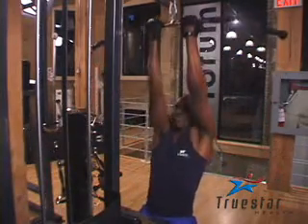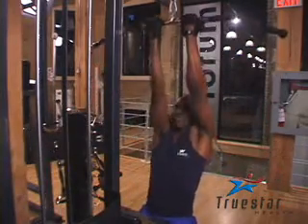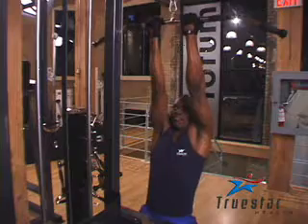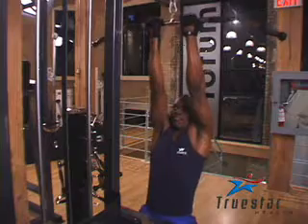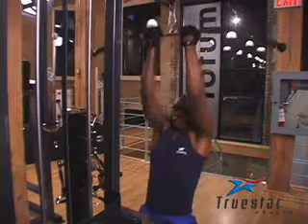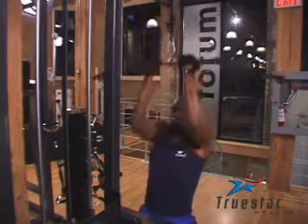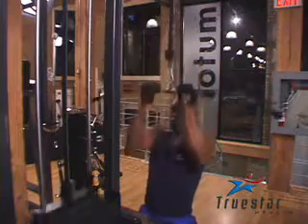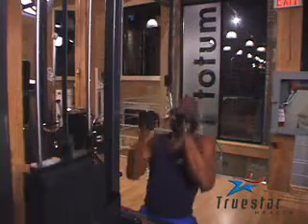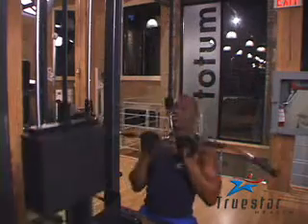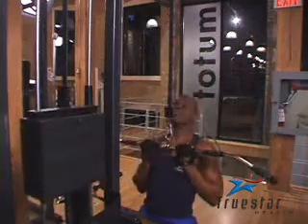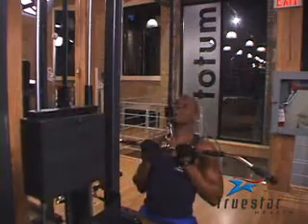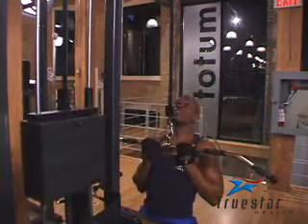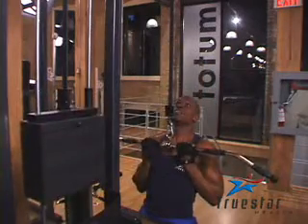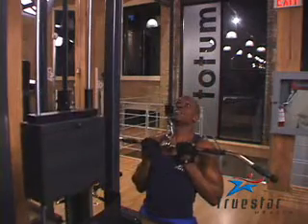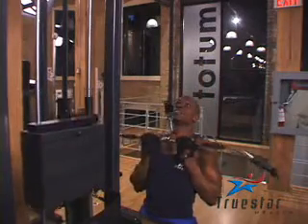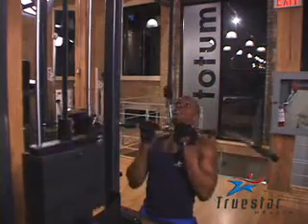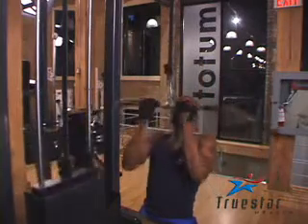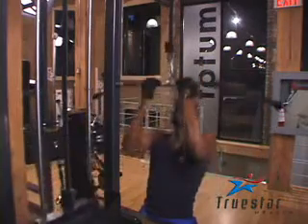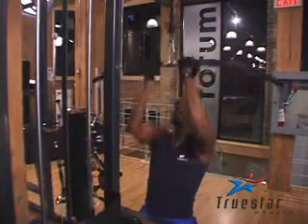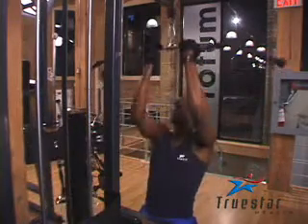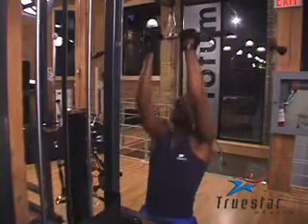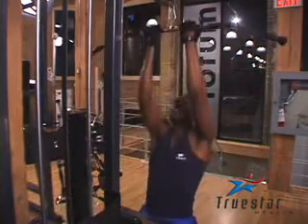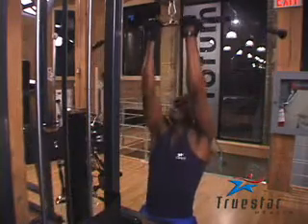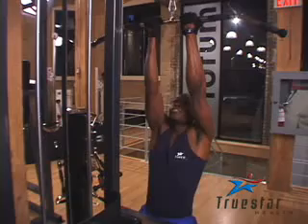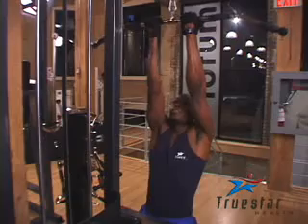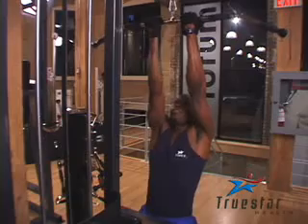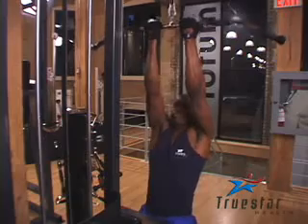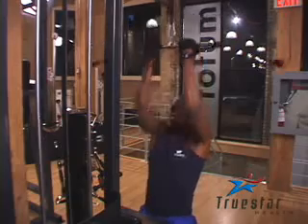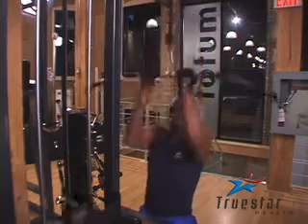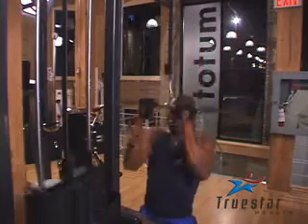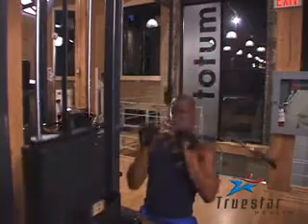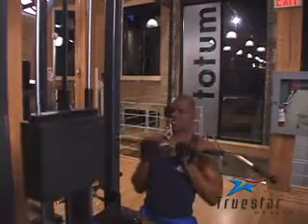Great job Uzo. Relax the shoulders and pull with your upper back muscles, known as your latissimus dorsi, not with your biceps.